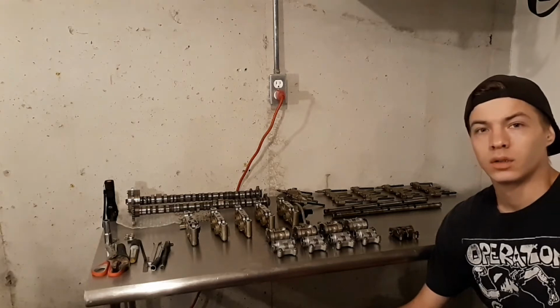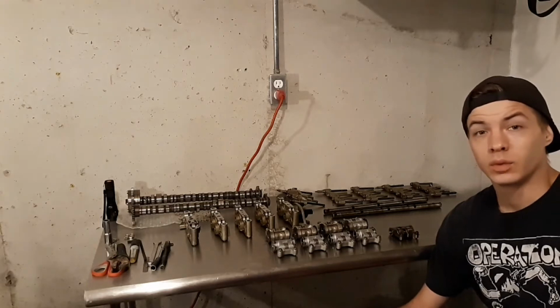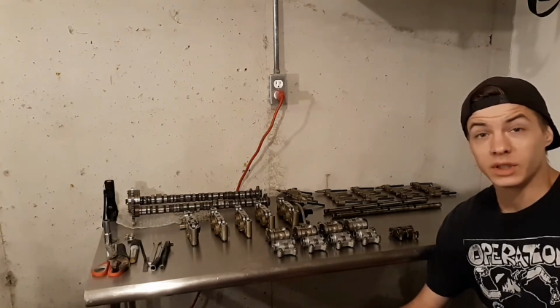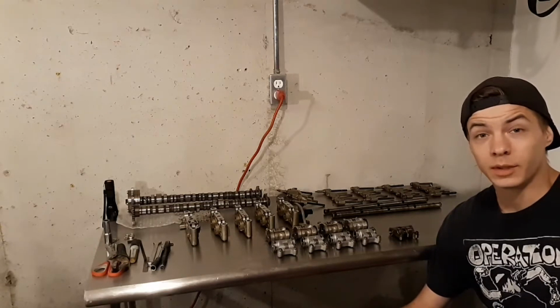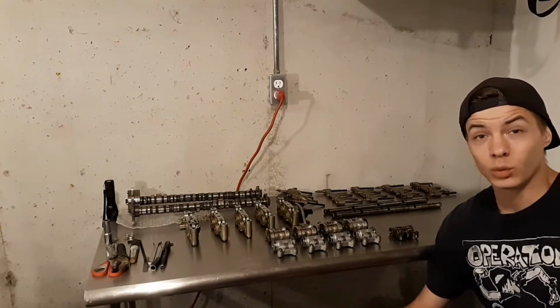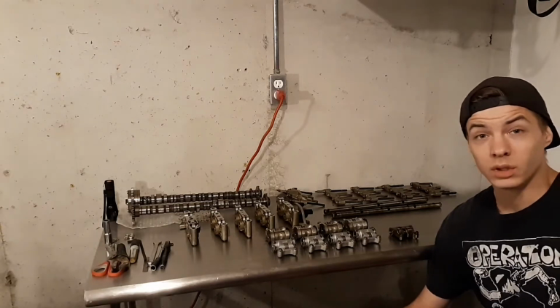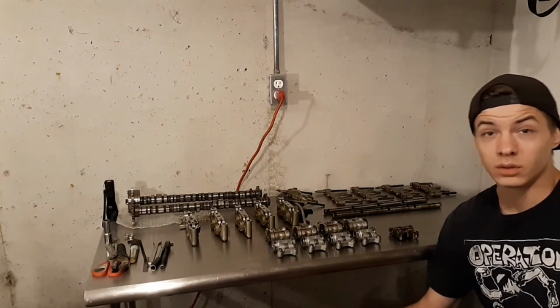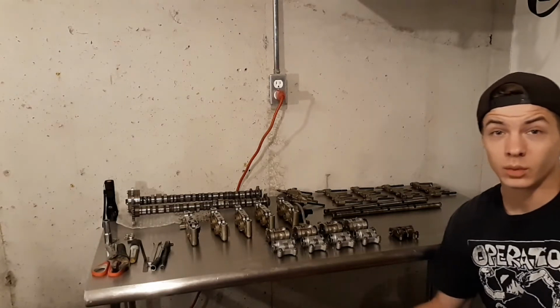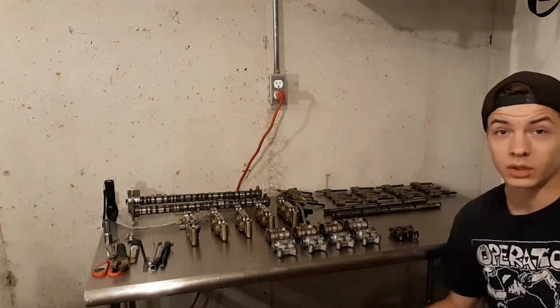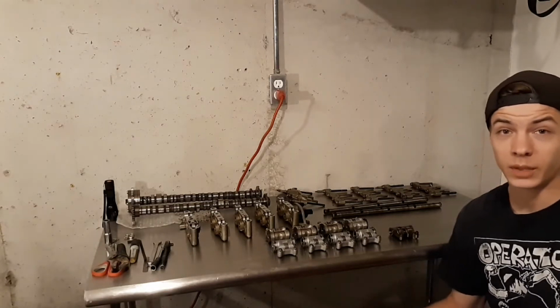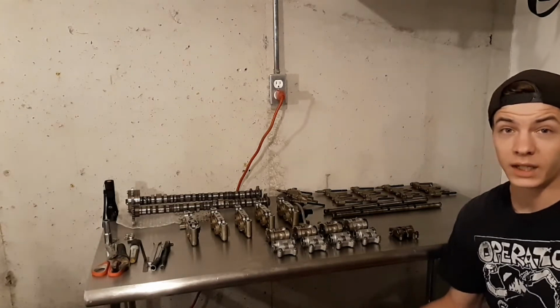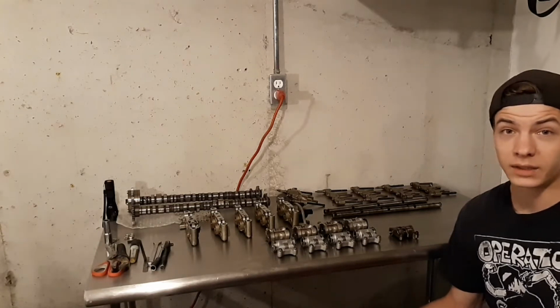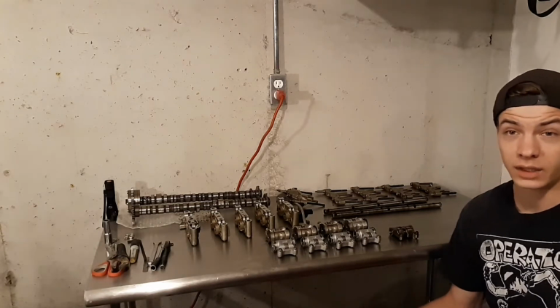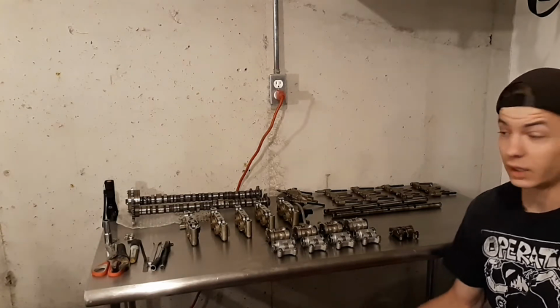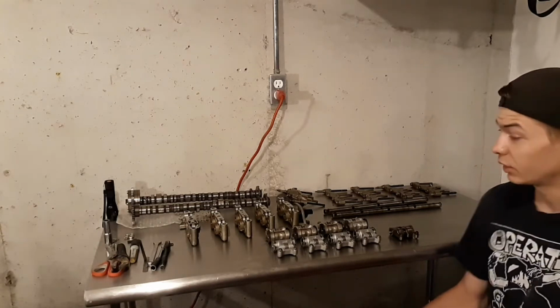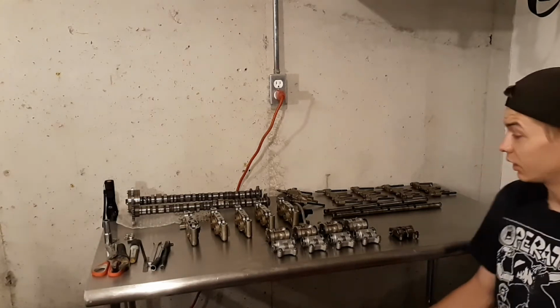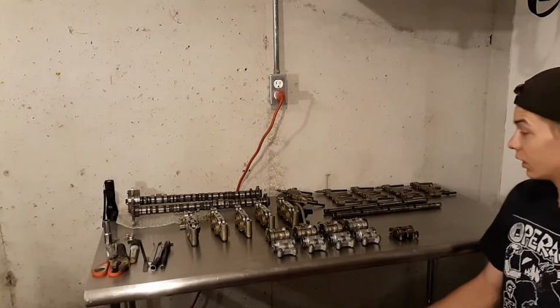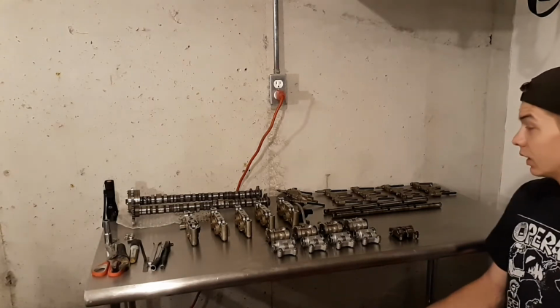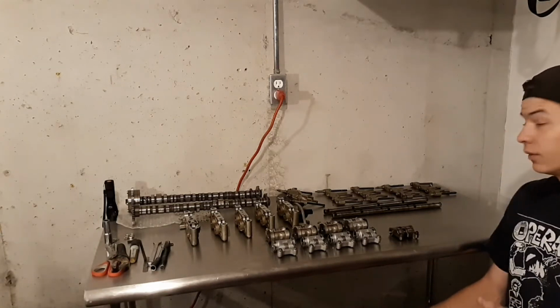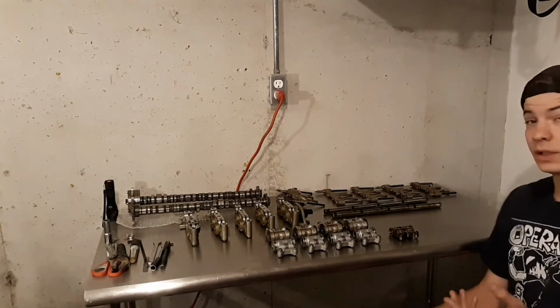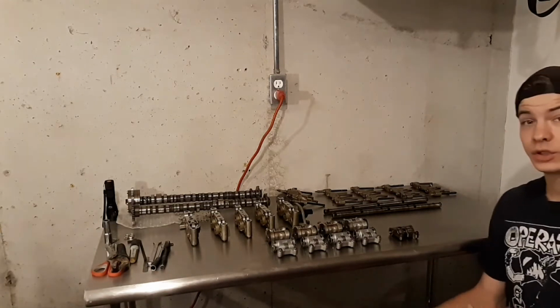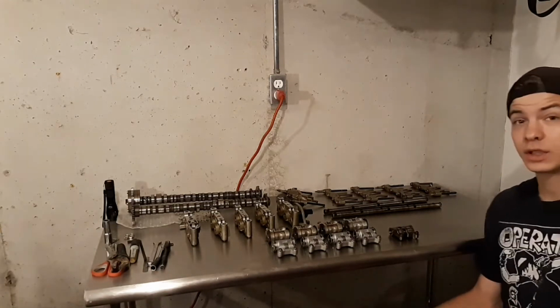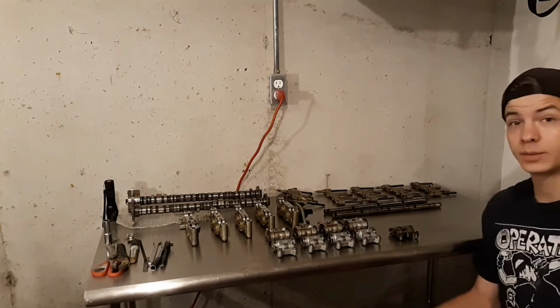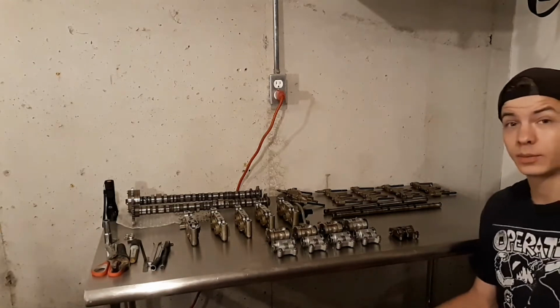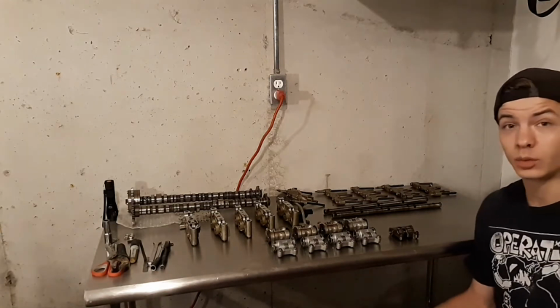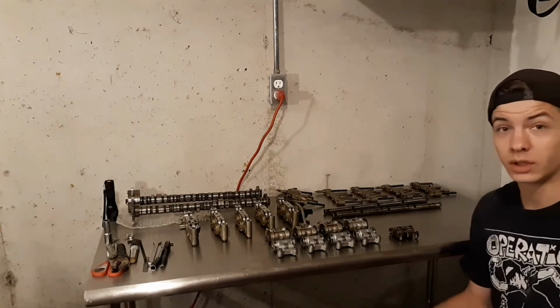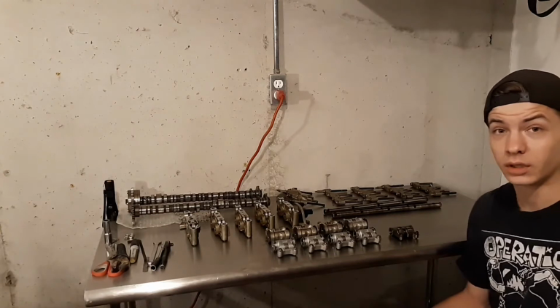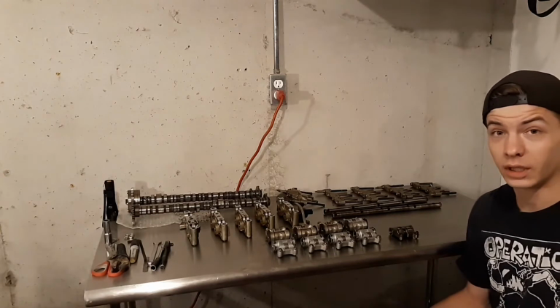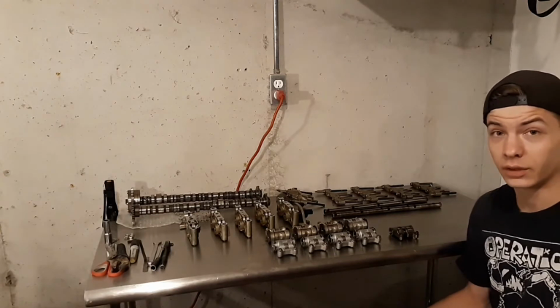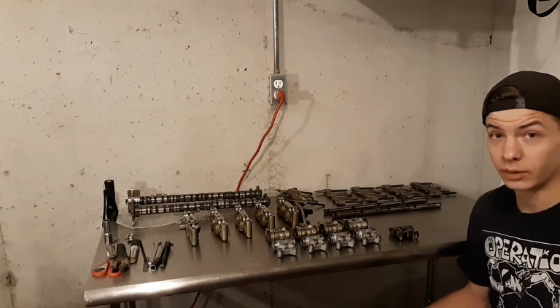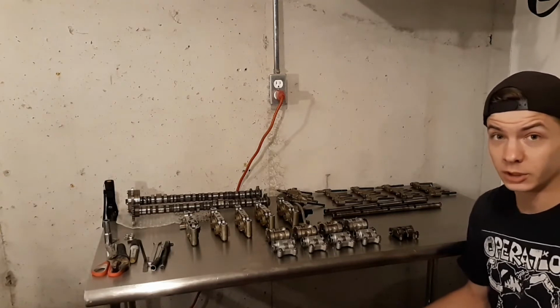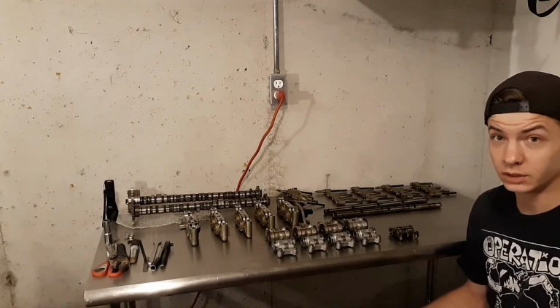What's up everyone? Welcome back. Today we are finishing up some of the work on our A3 build.